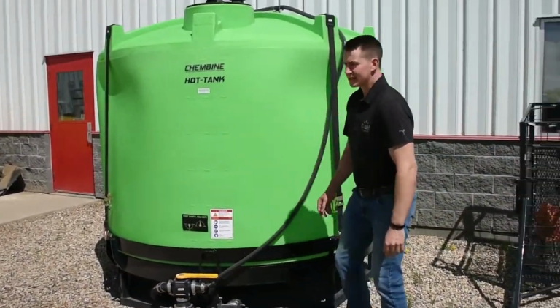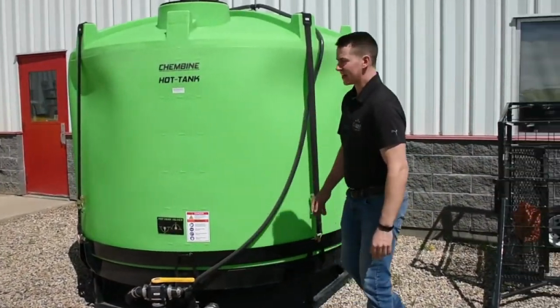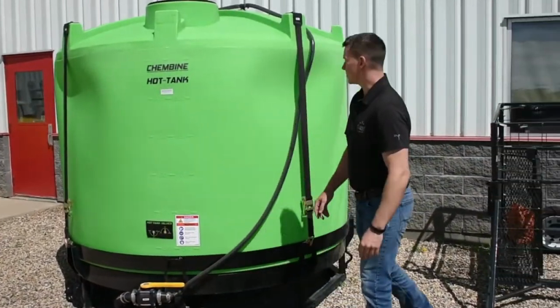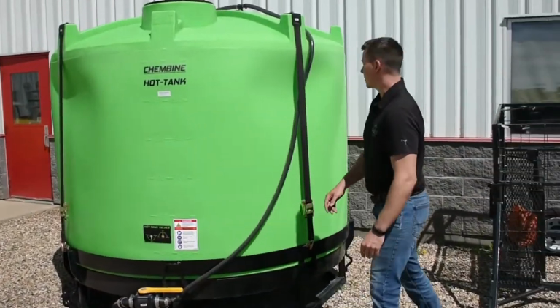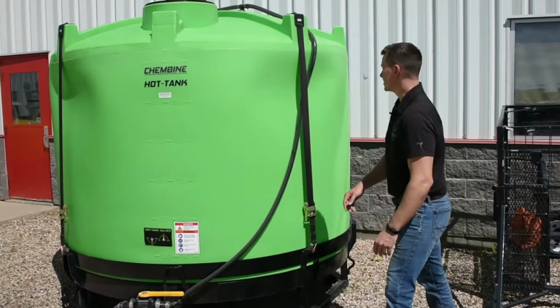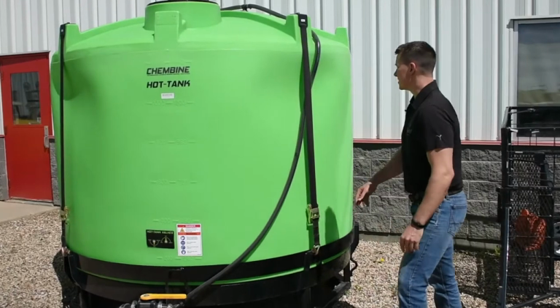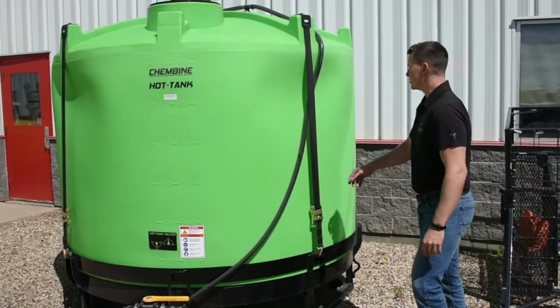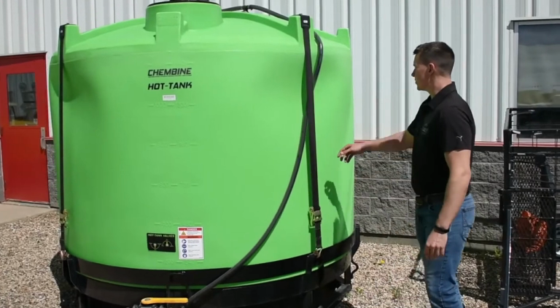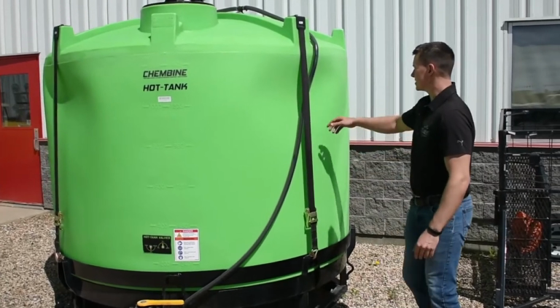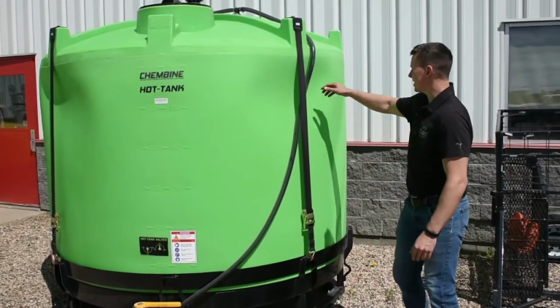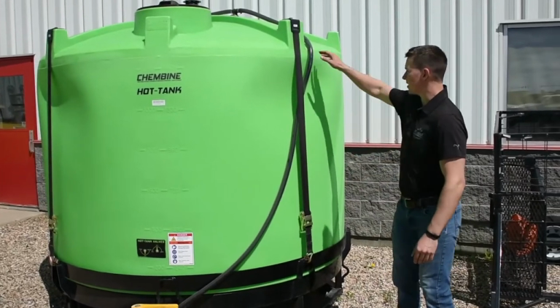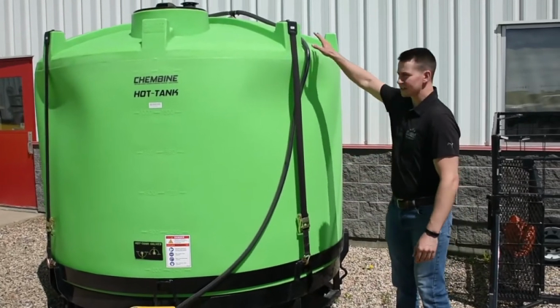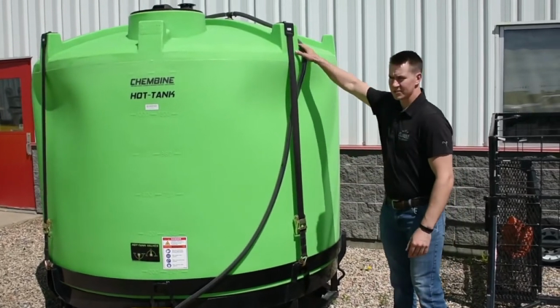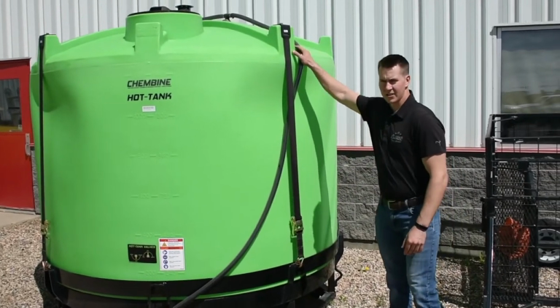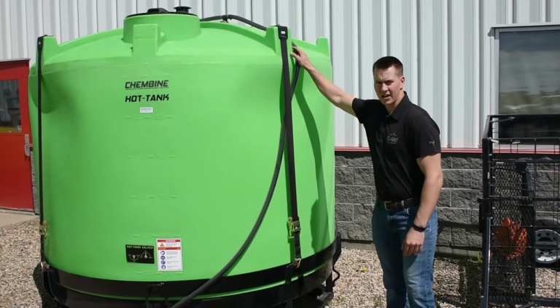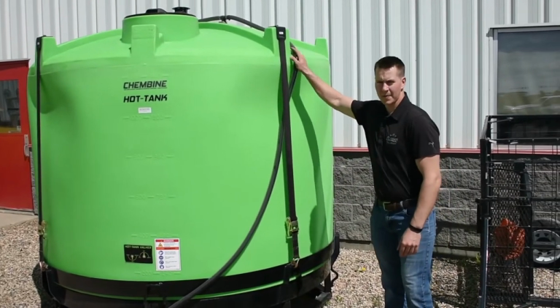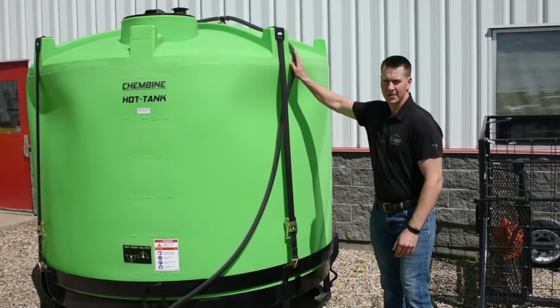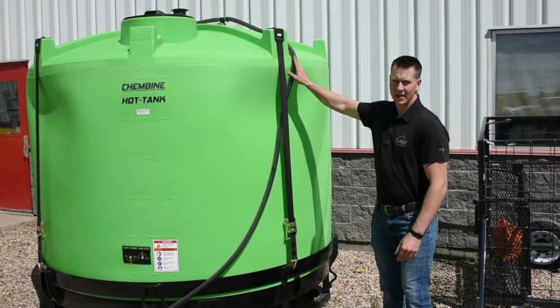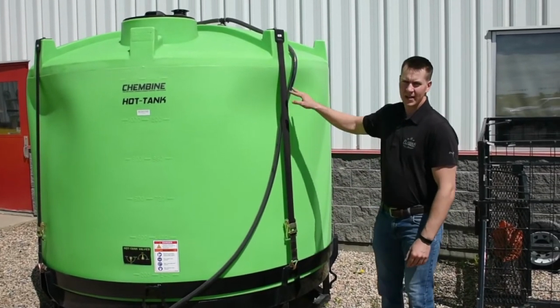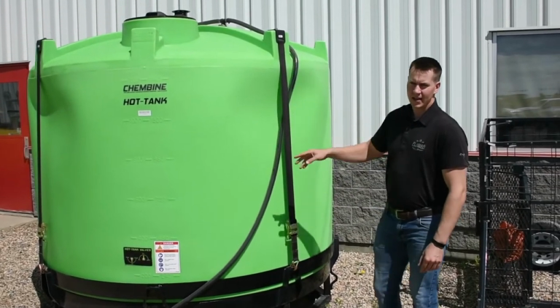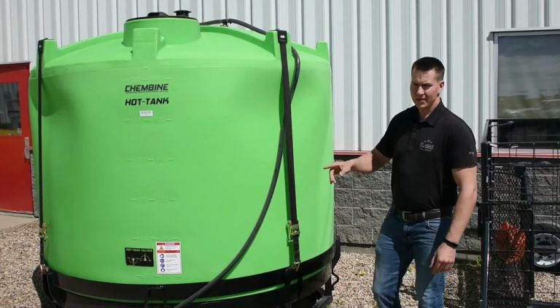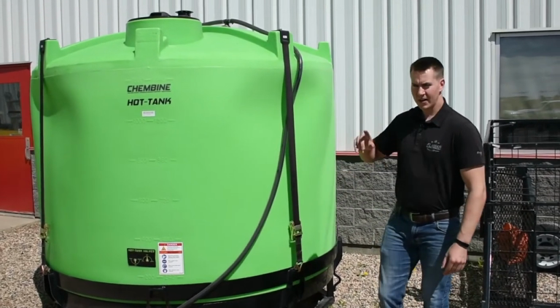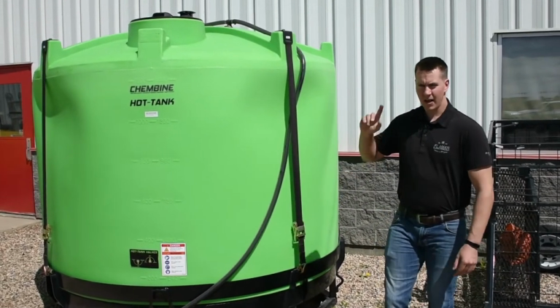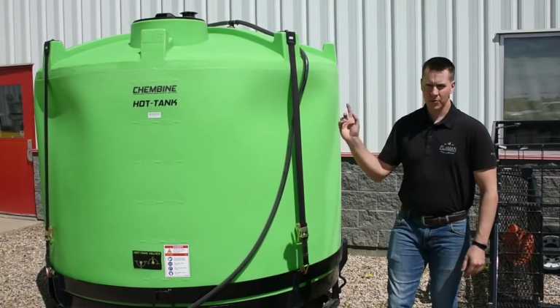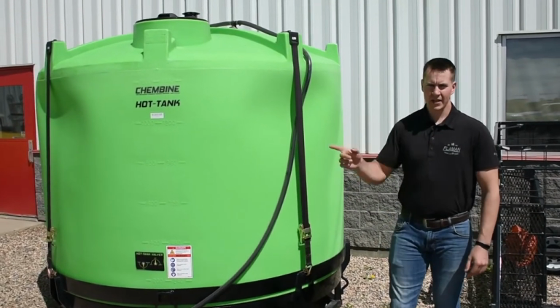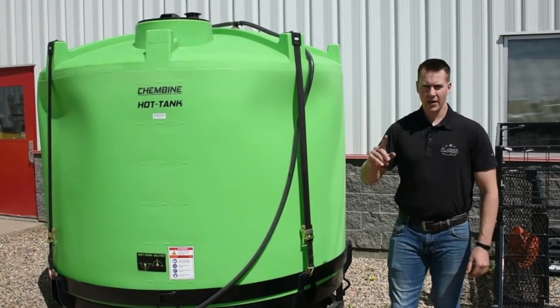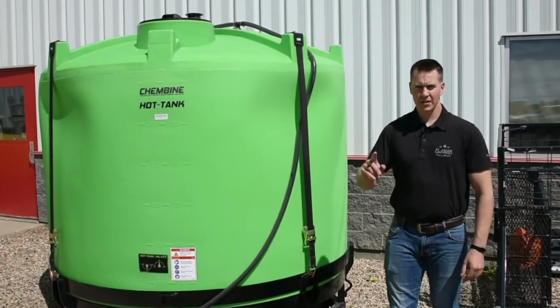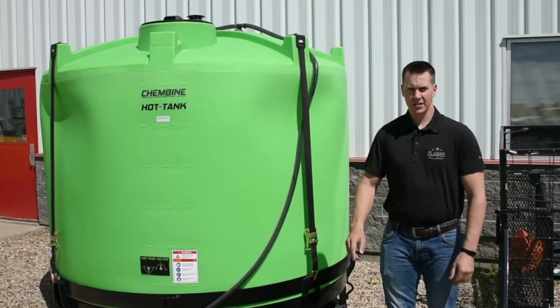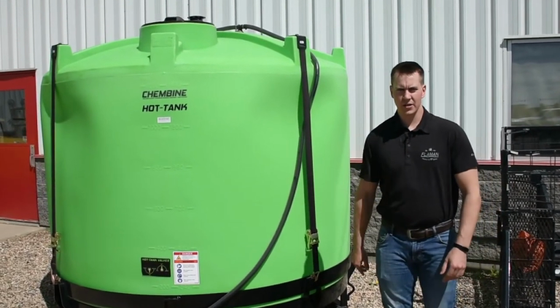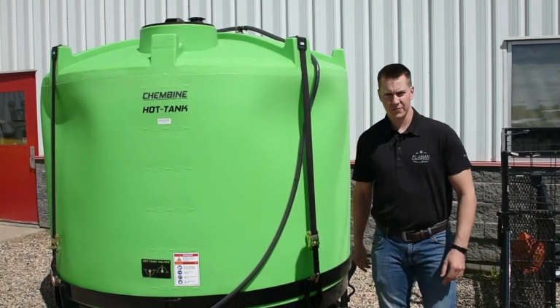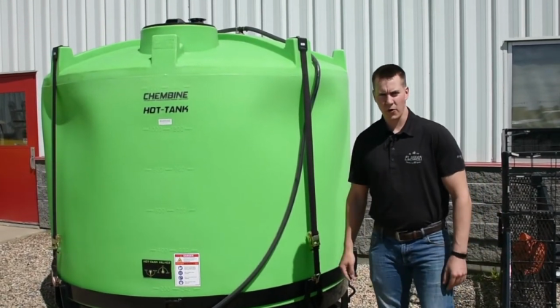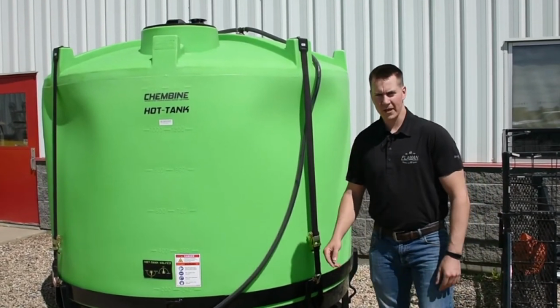The second point is our two rotating nozzles on top. They're to help clean out and decrease foaming.